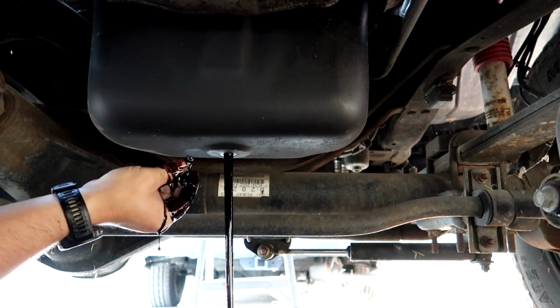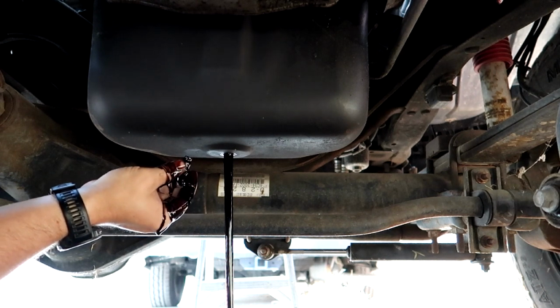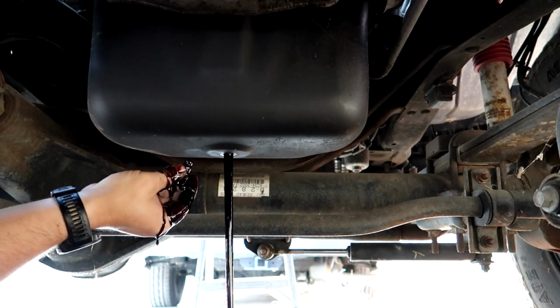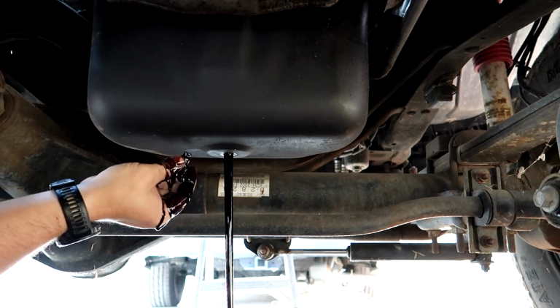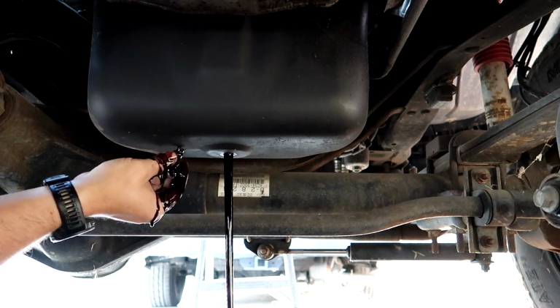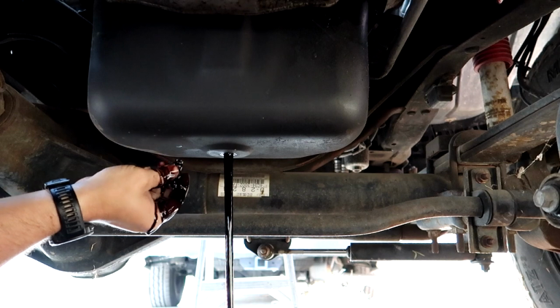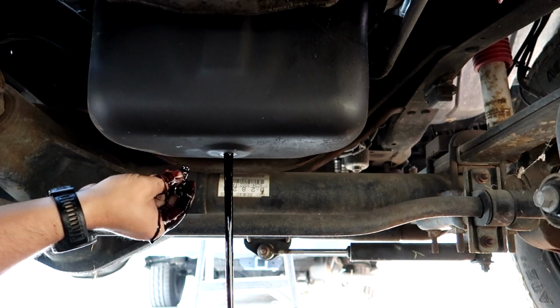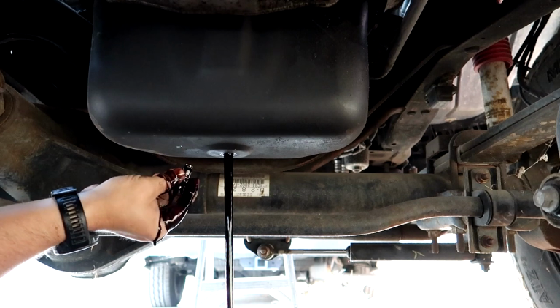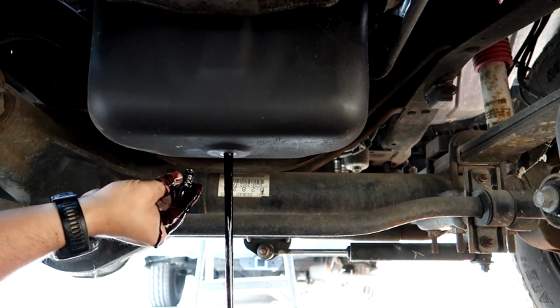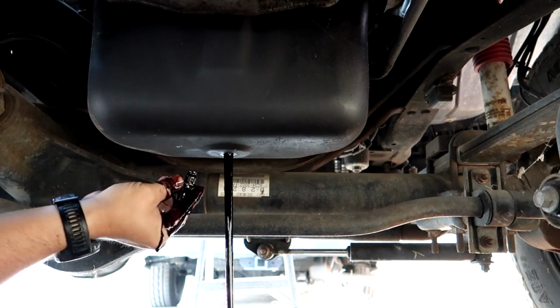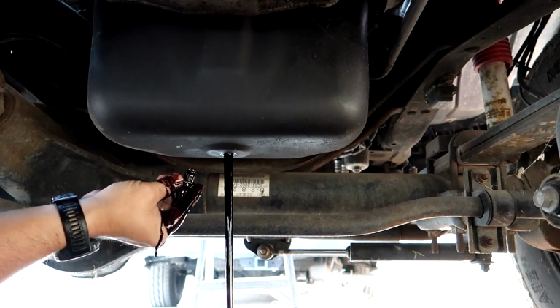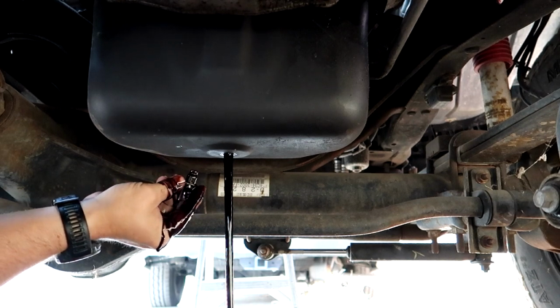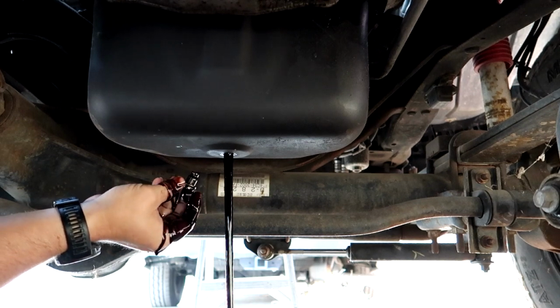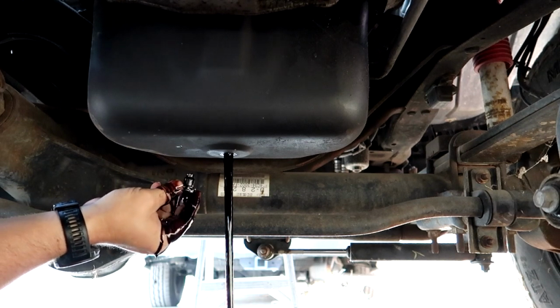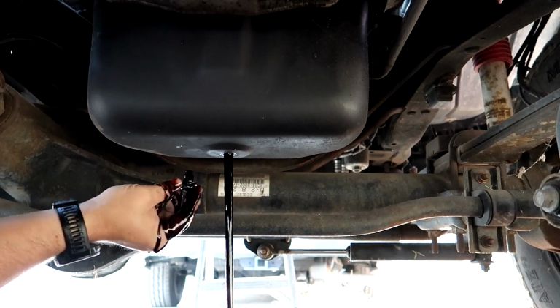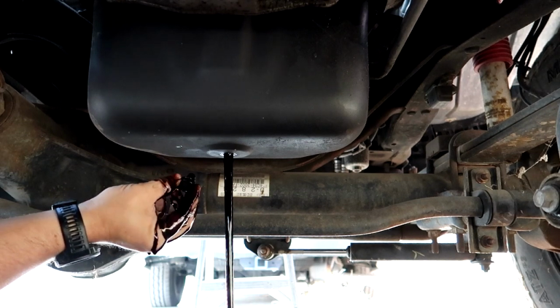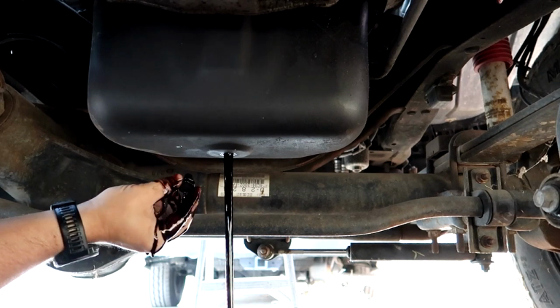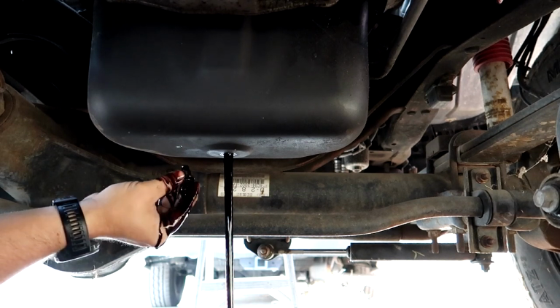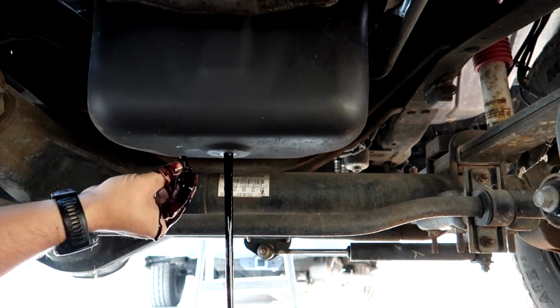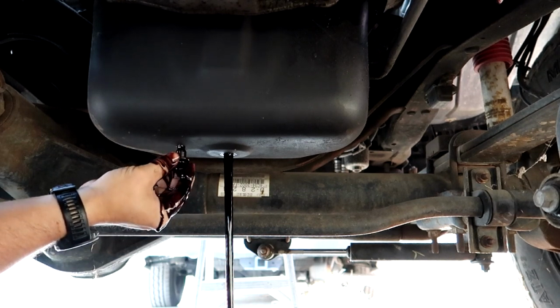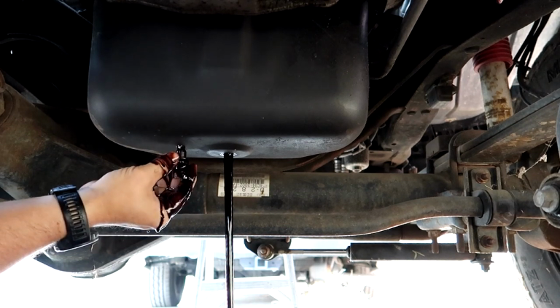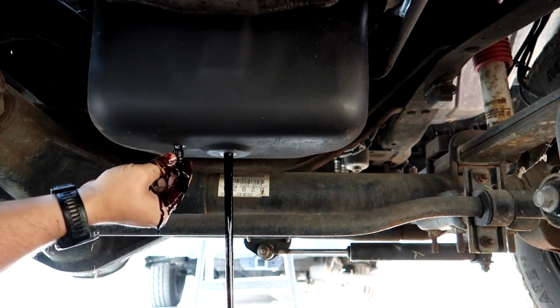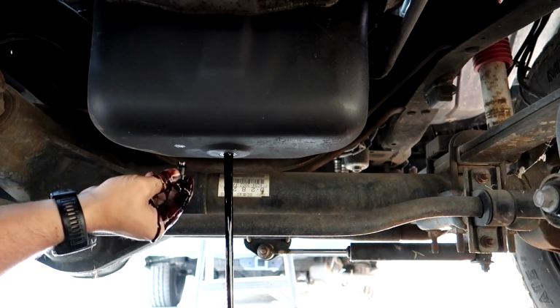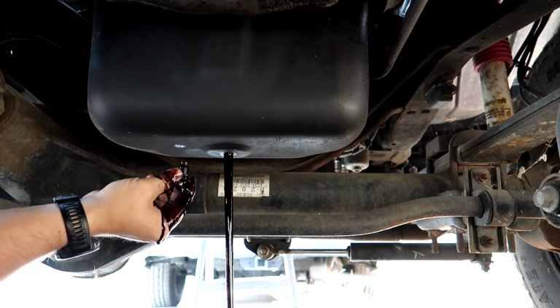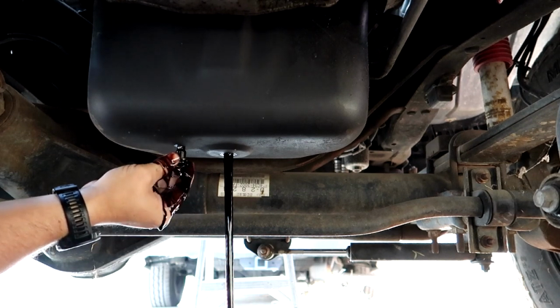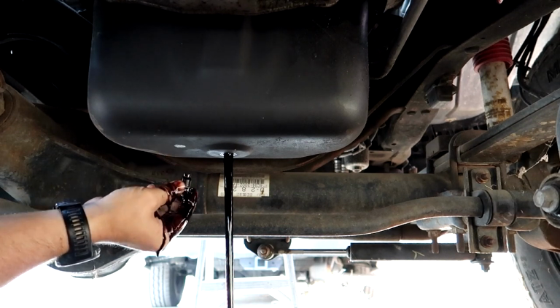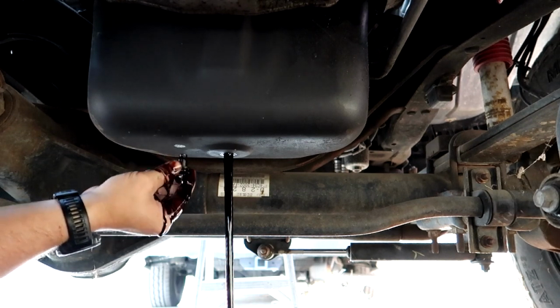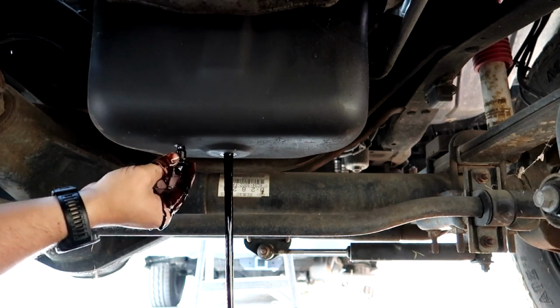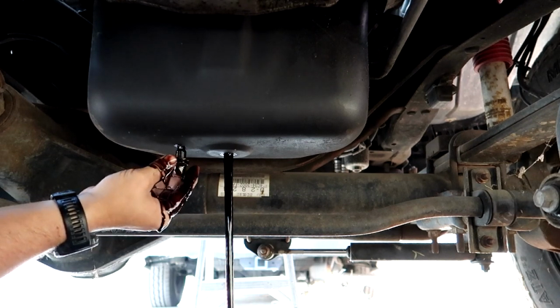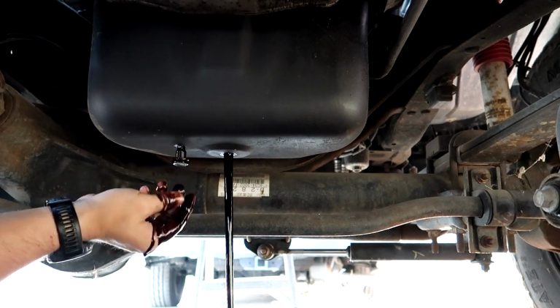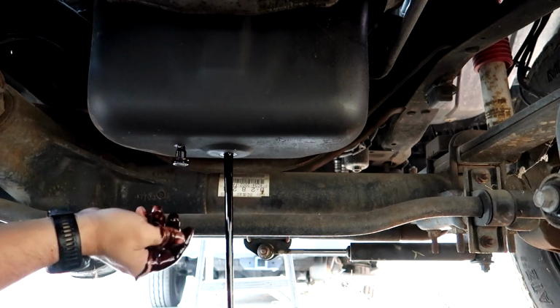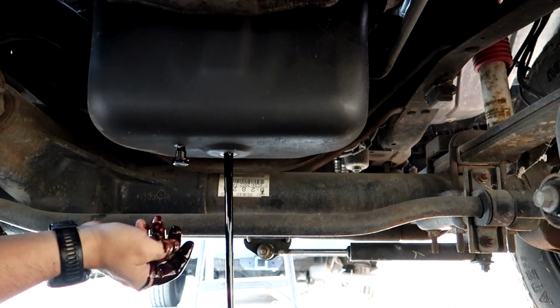Oh, that's filling up fast. It already has a magnetic drain plug on there — I didn't know that.